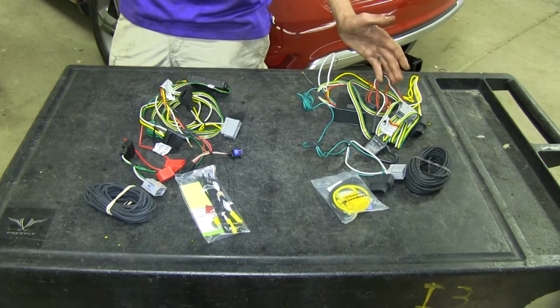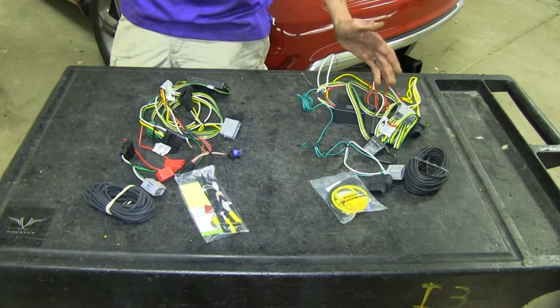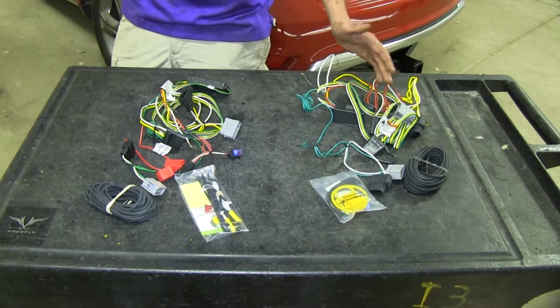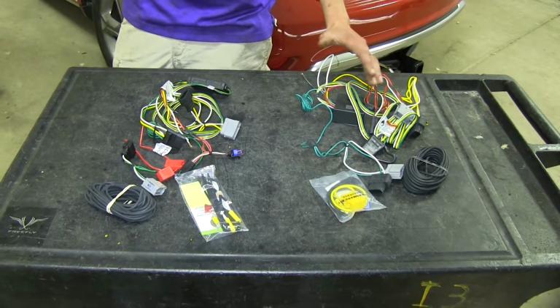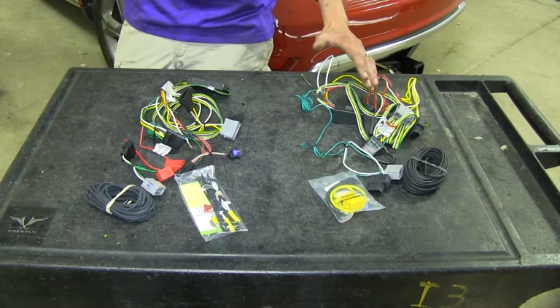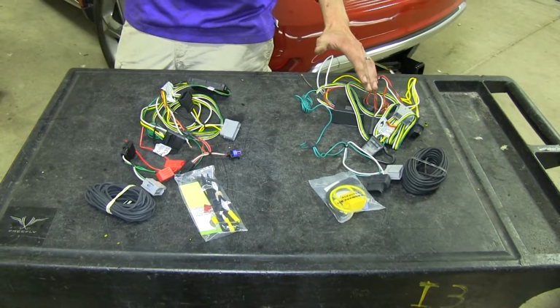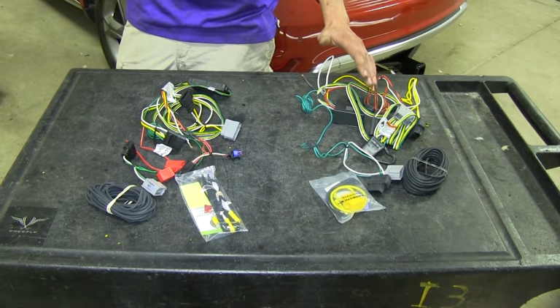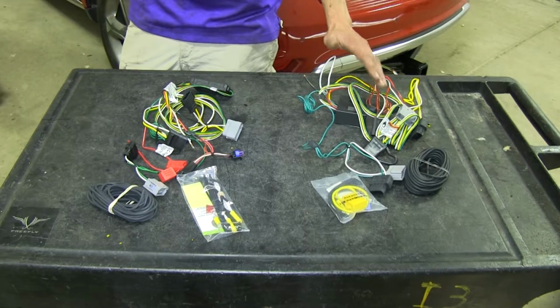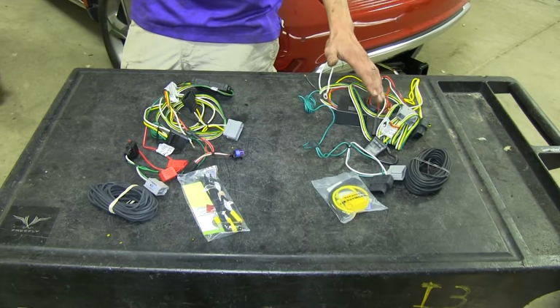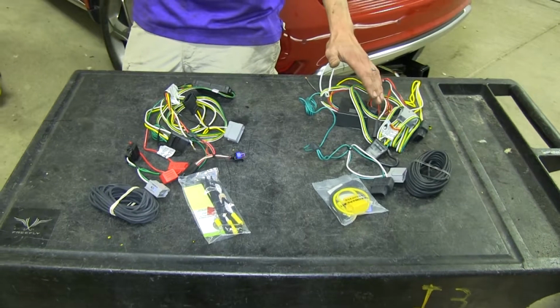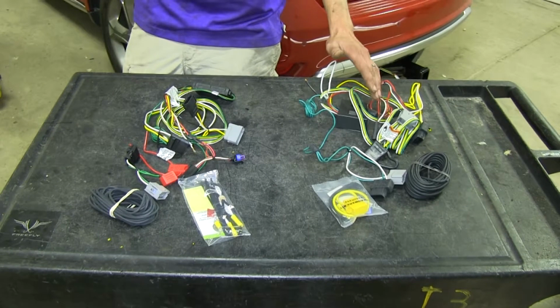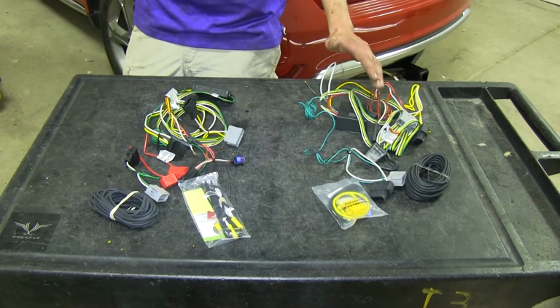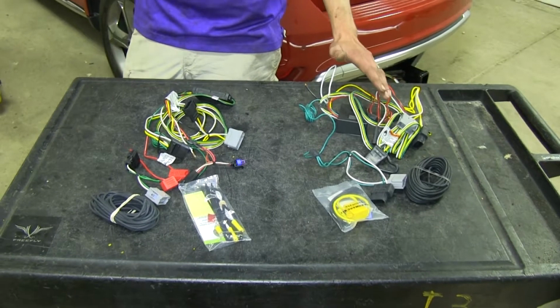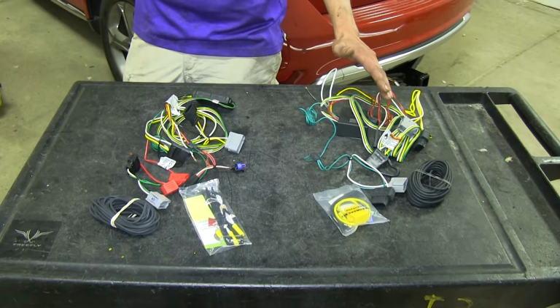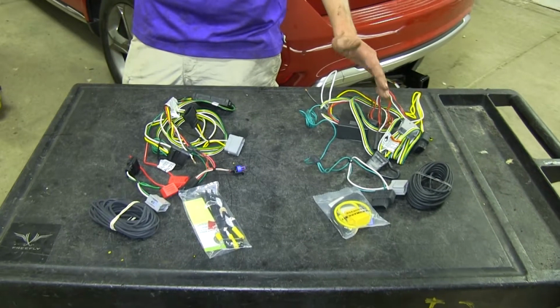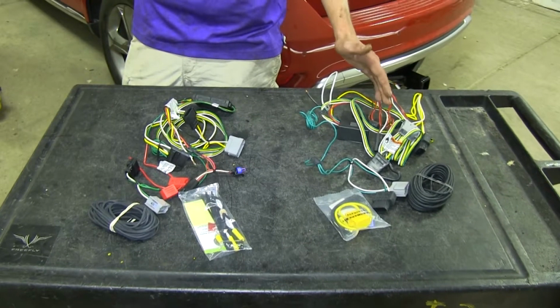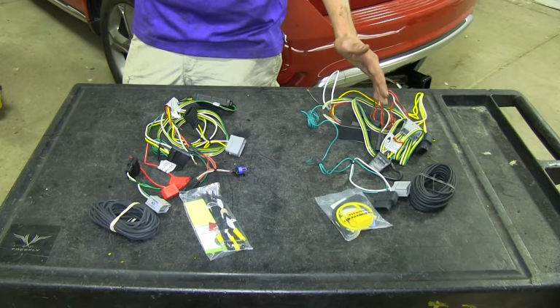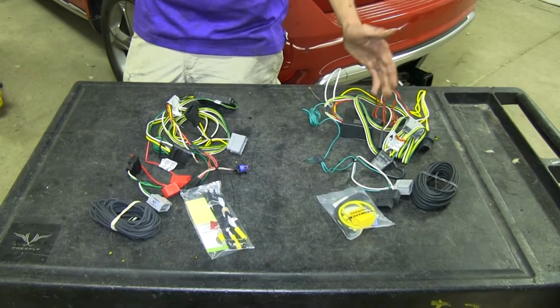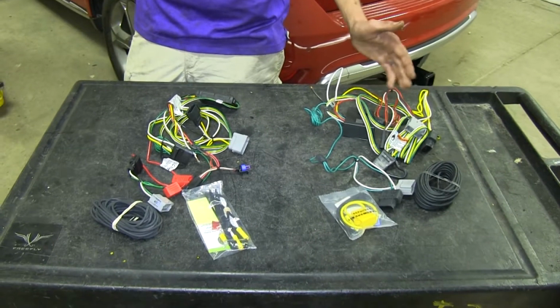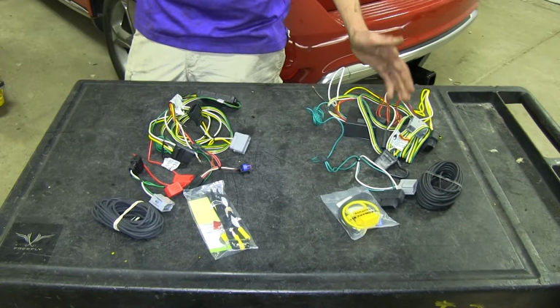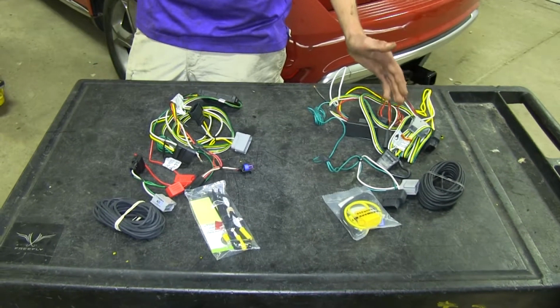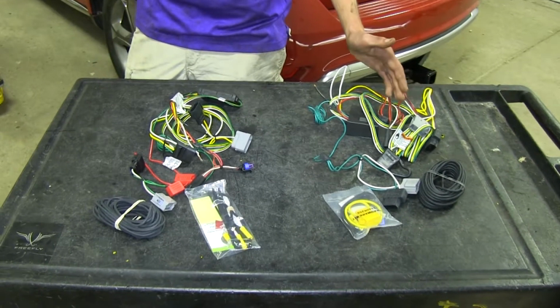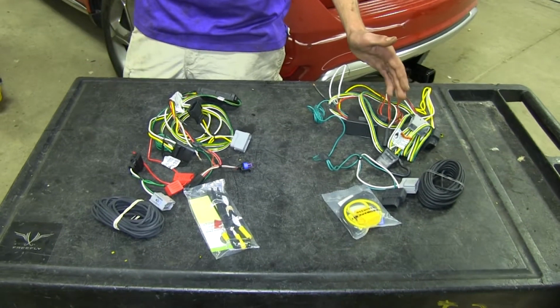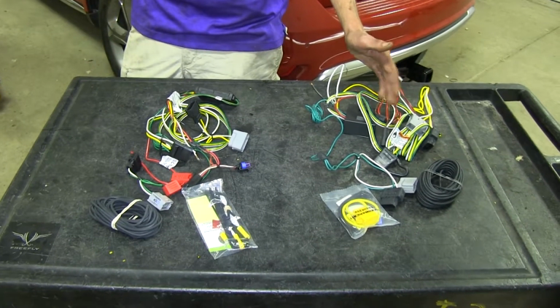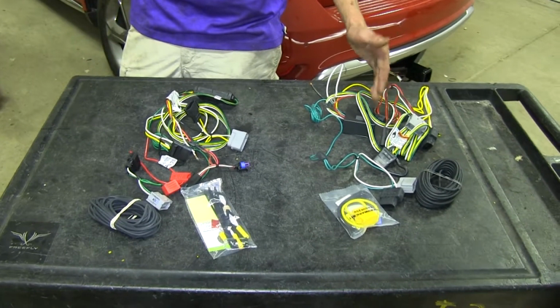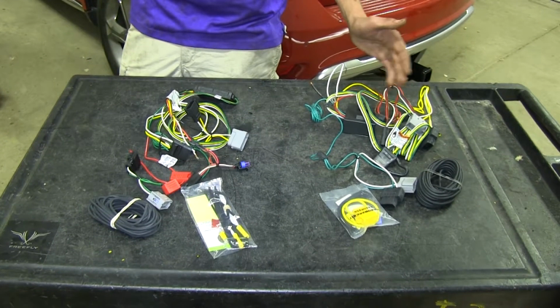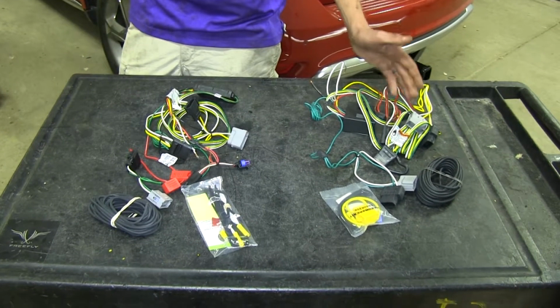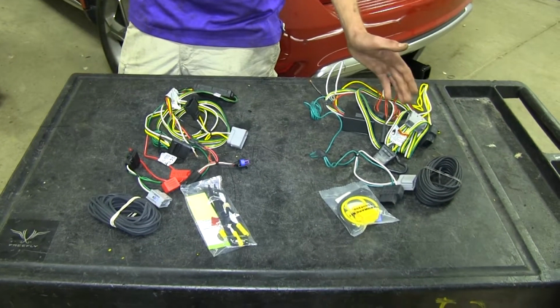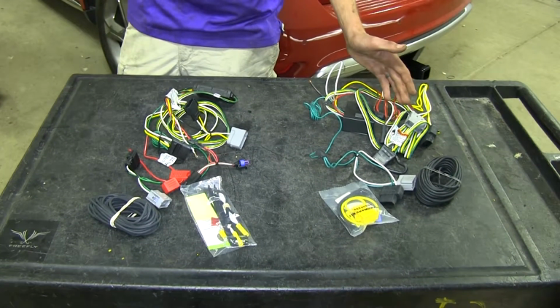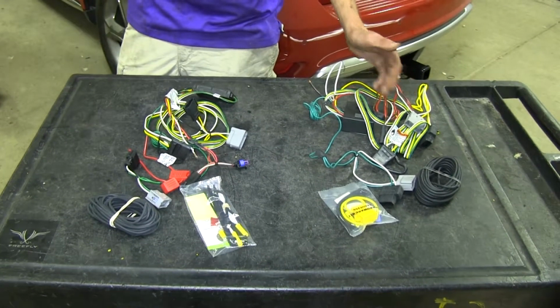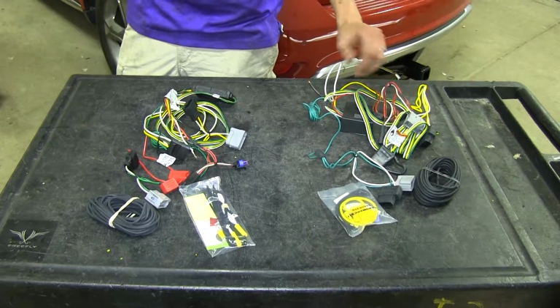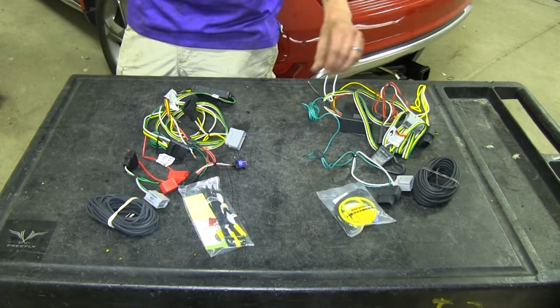An amp and a half may not sound like a lot, but that could be an additional ten light bulbs on your trailer.